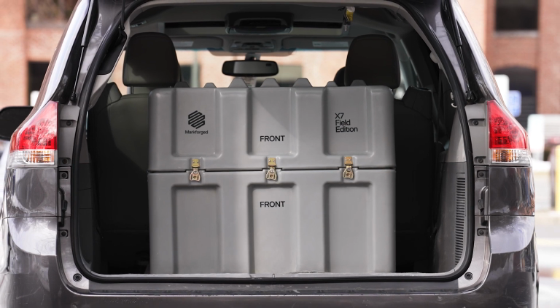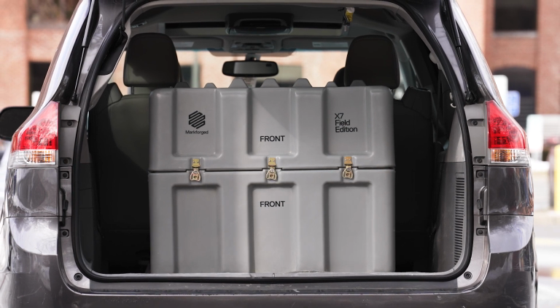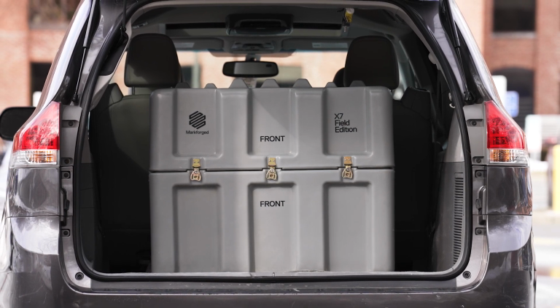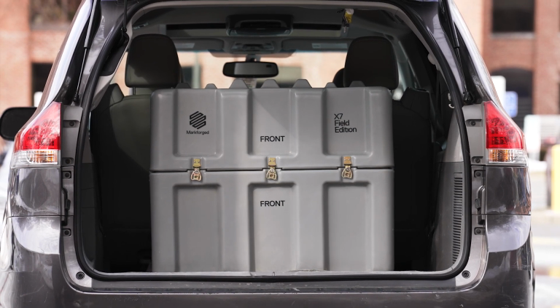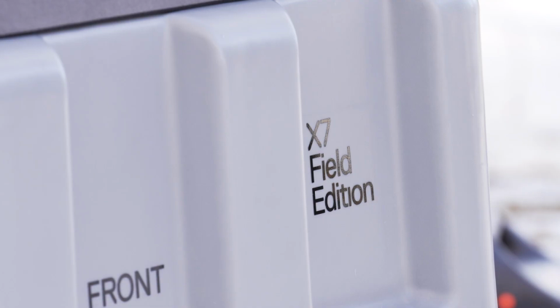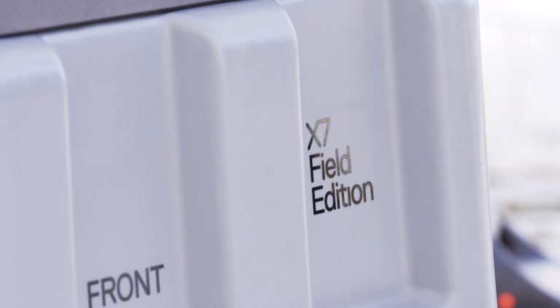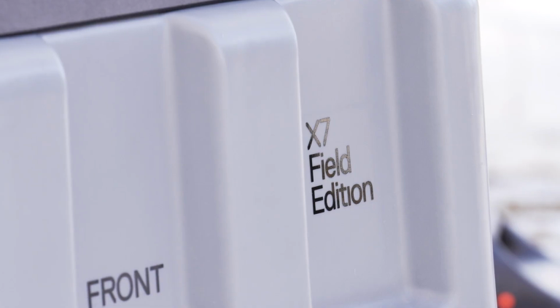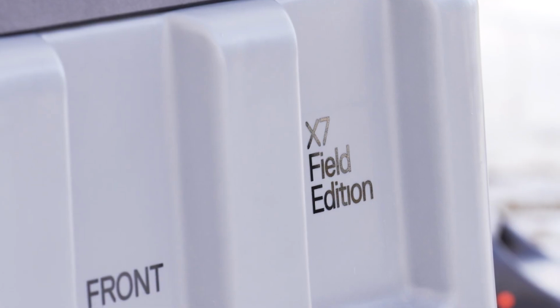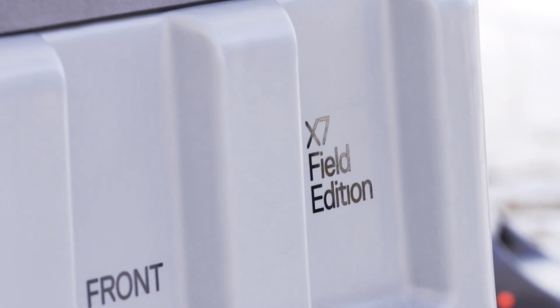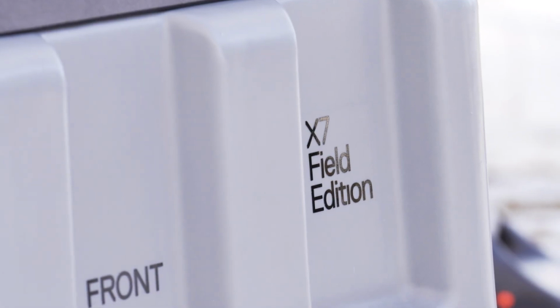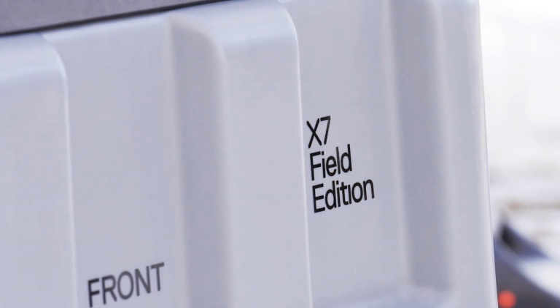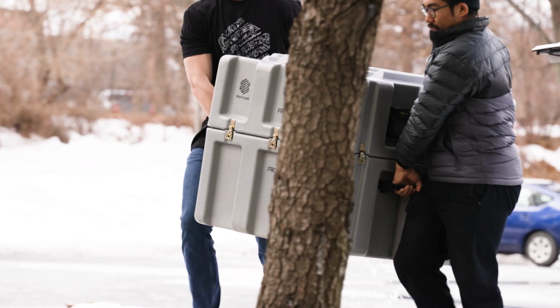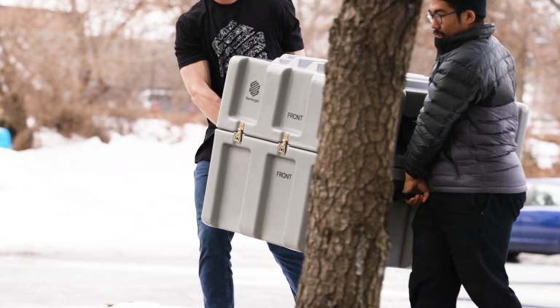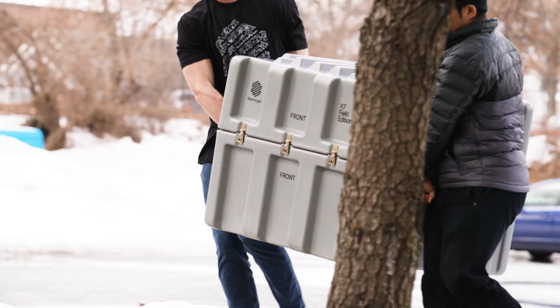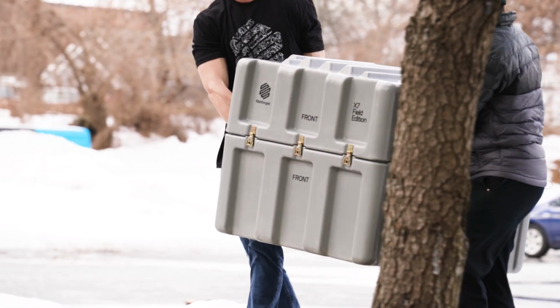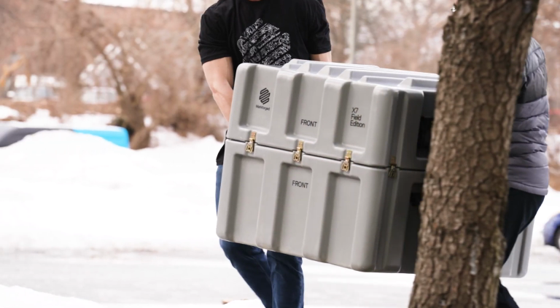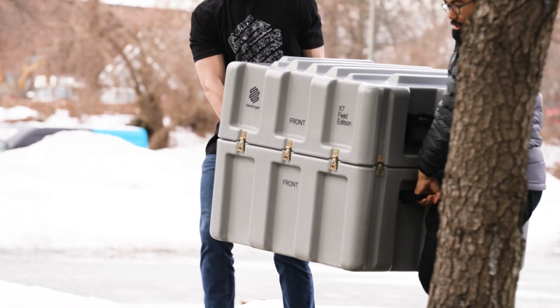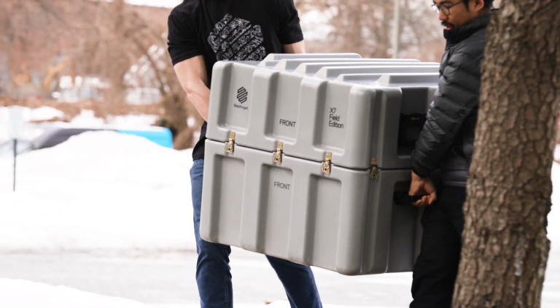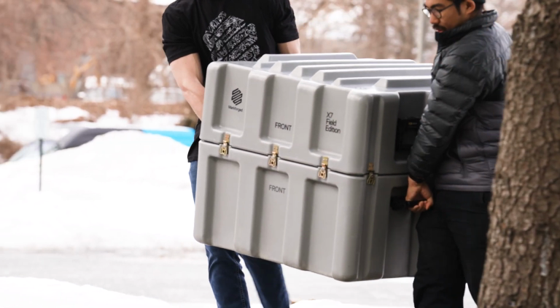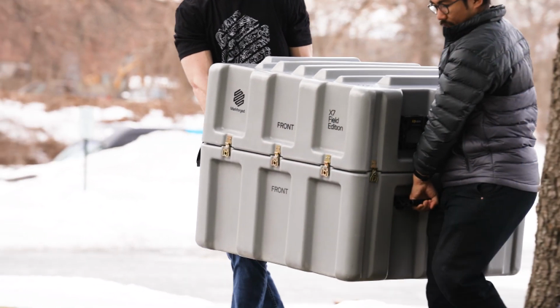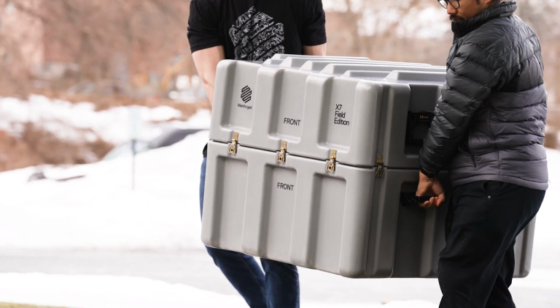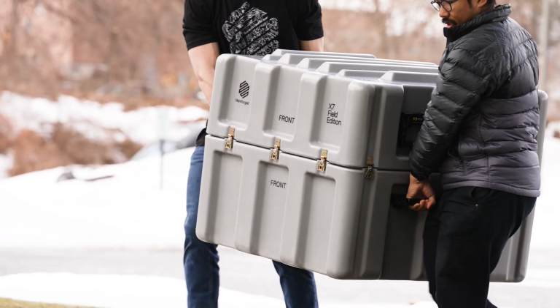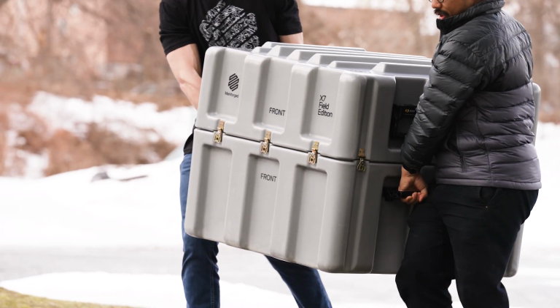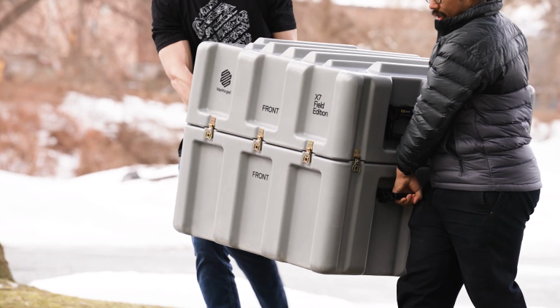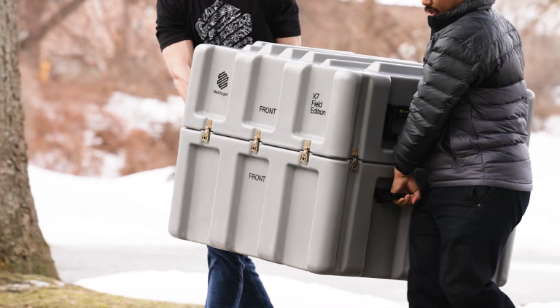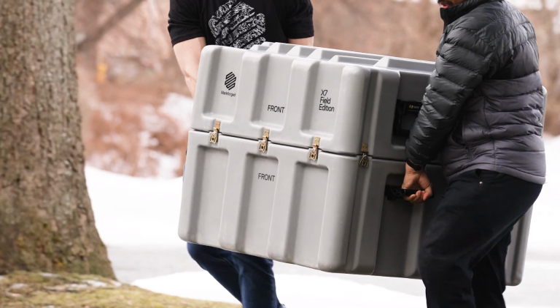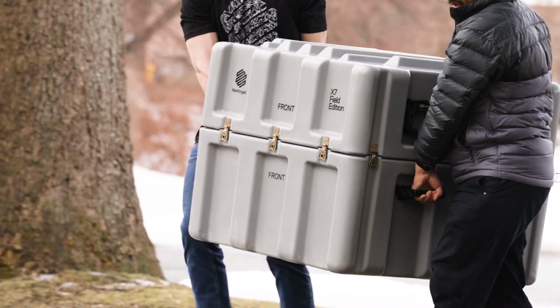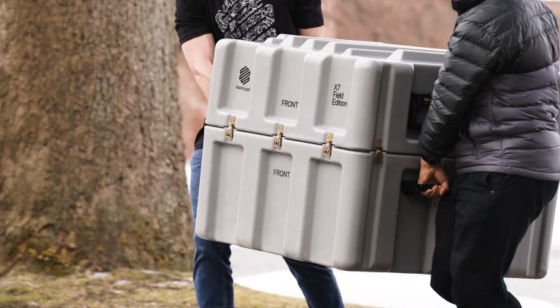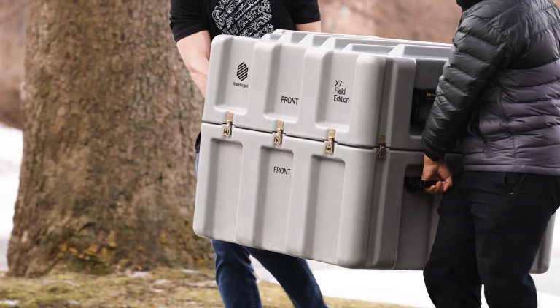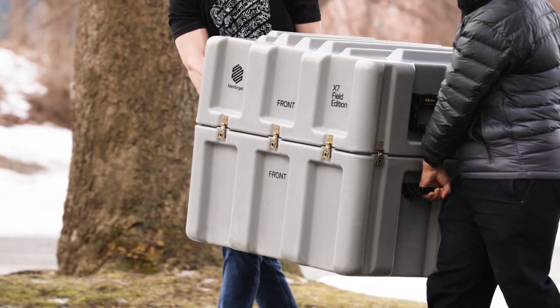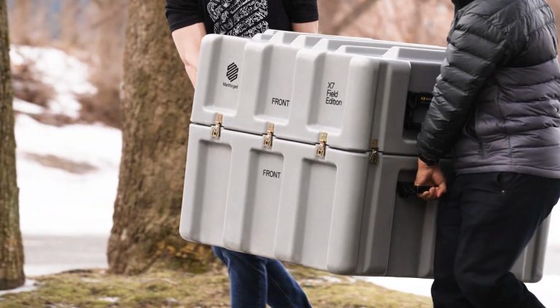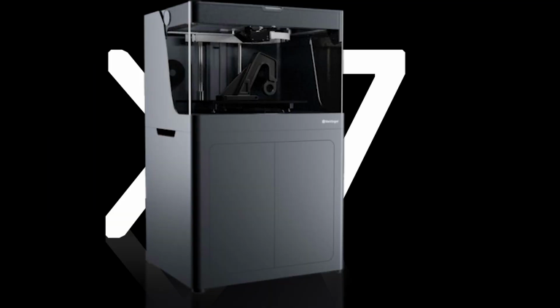Introducing the X7 Field Edition, the ruggedized version of our flagship composite 3D printer, the X7.